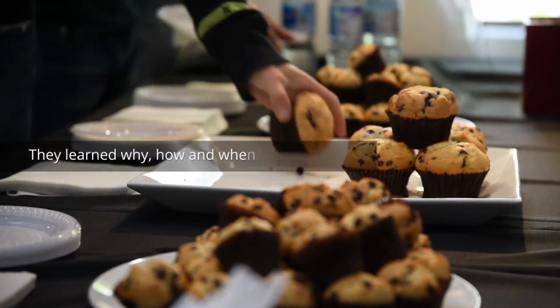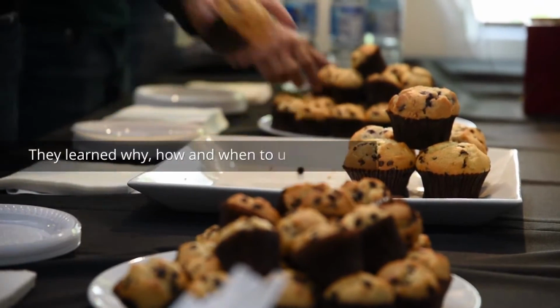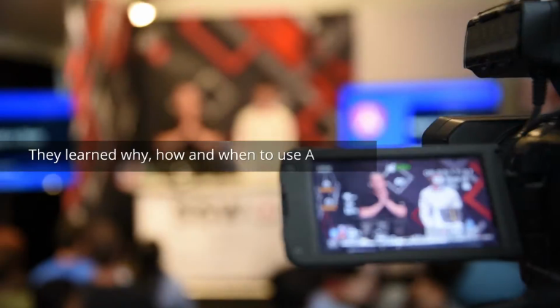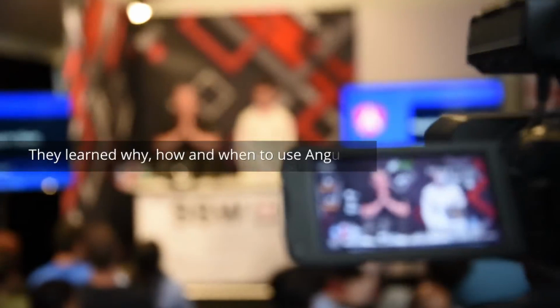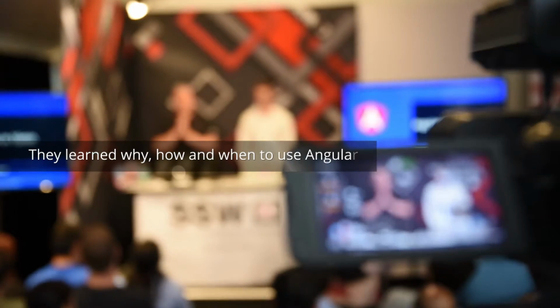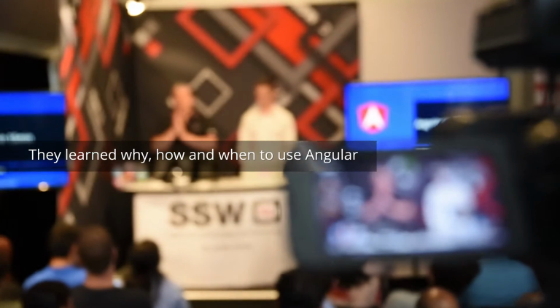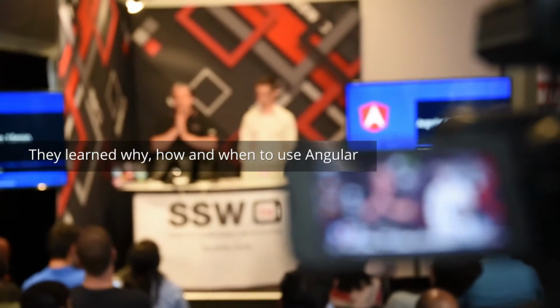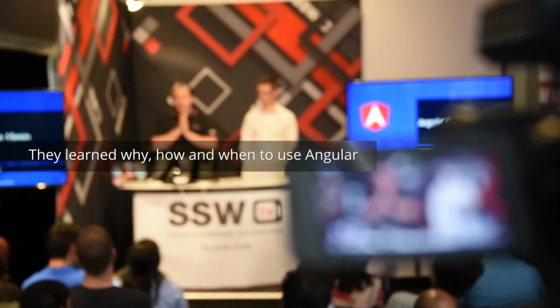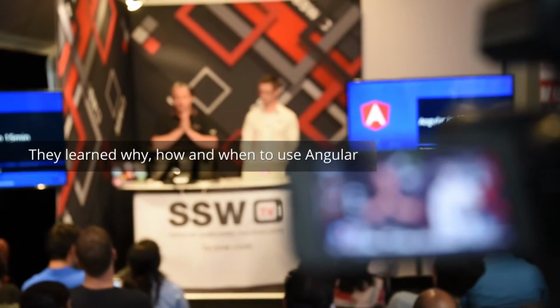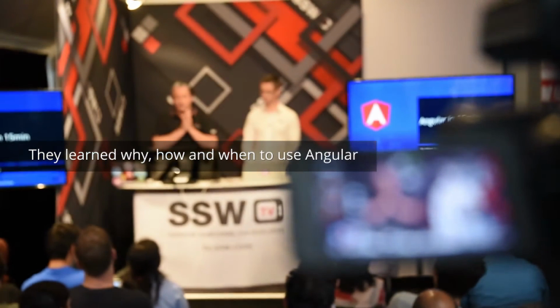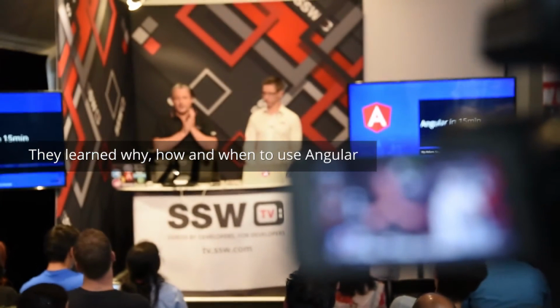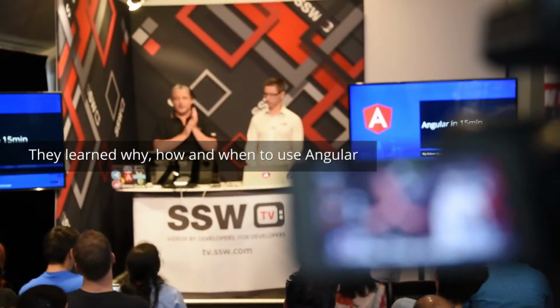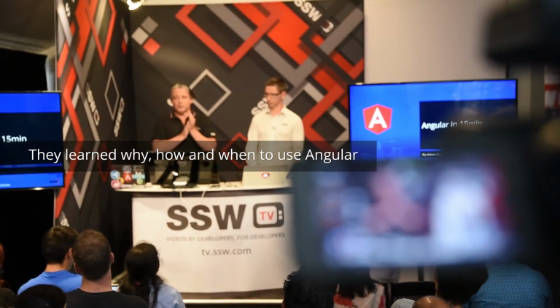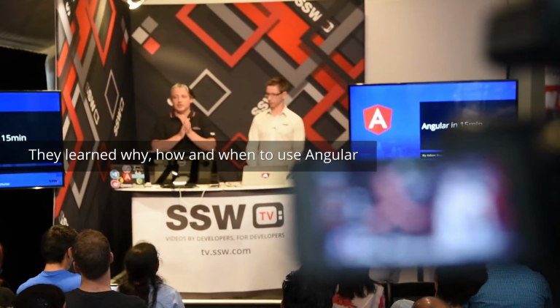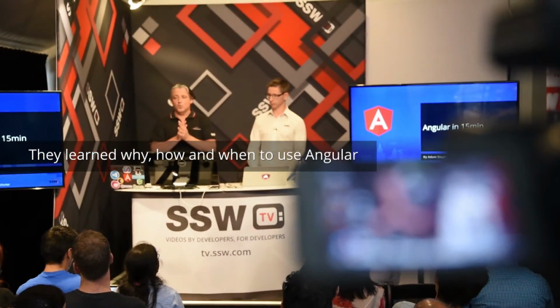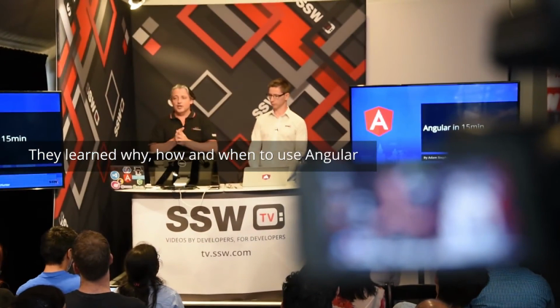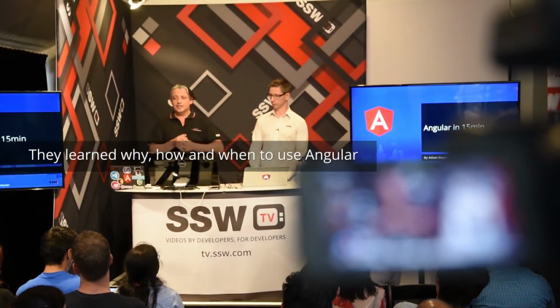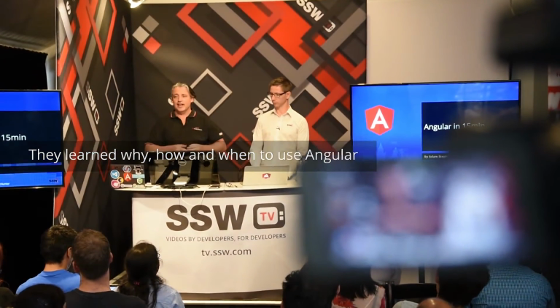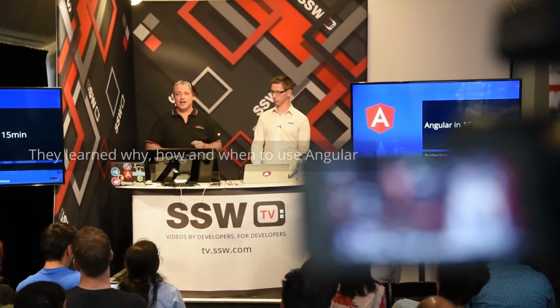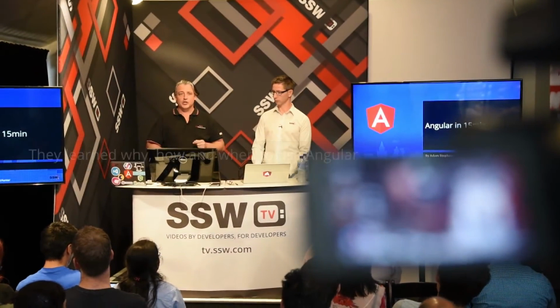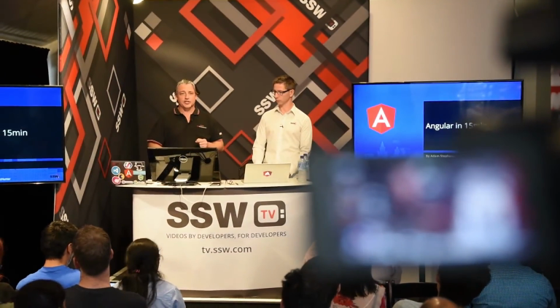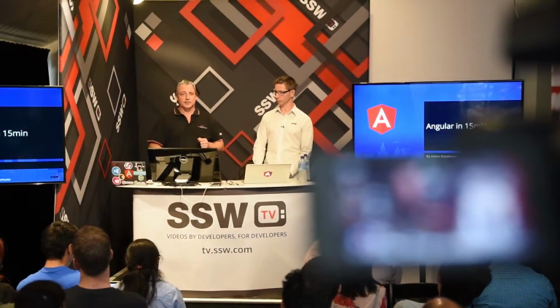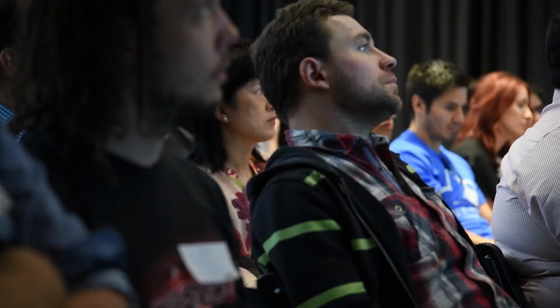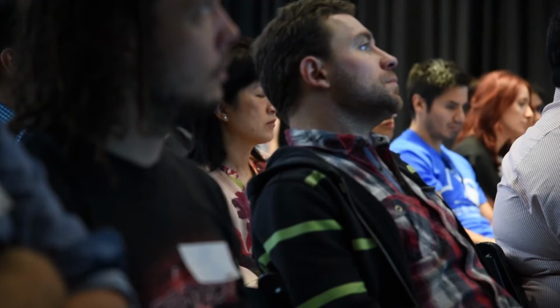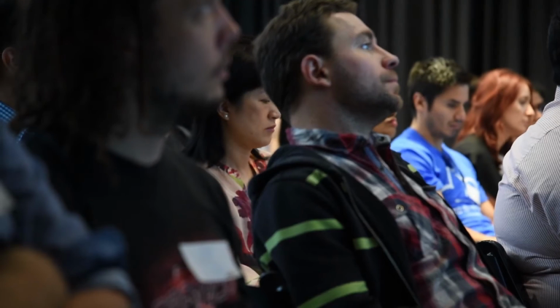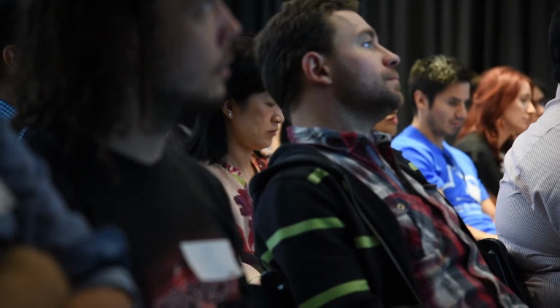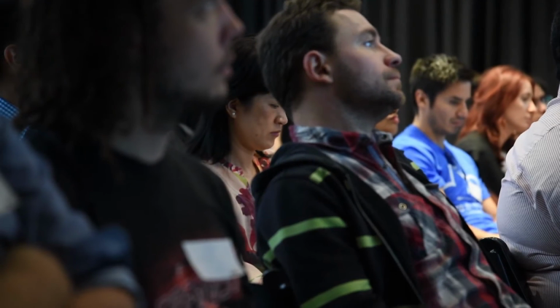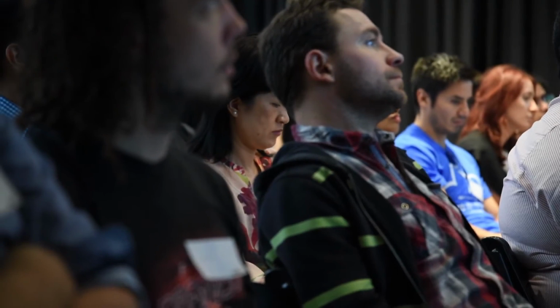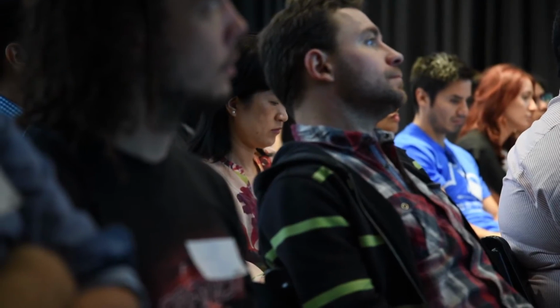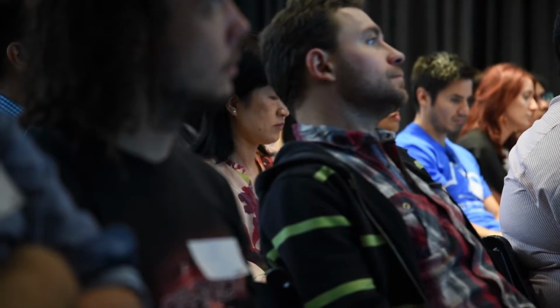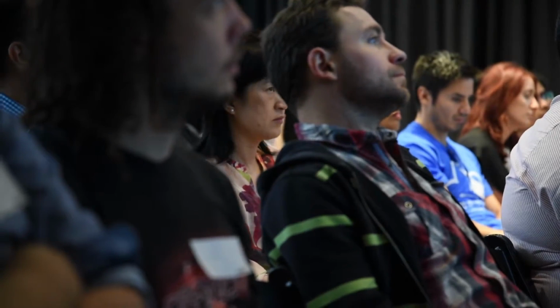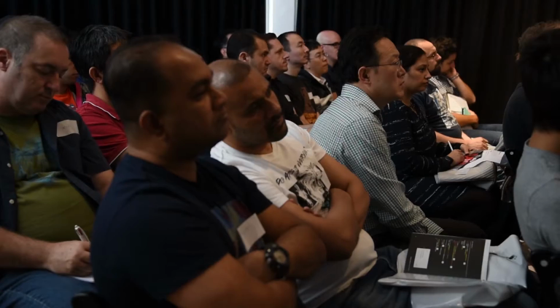What is Angular 2 in 15 minutes? What it is and how to use it. Ready? Yeah.